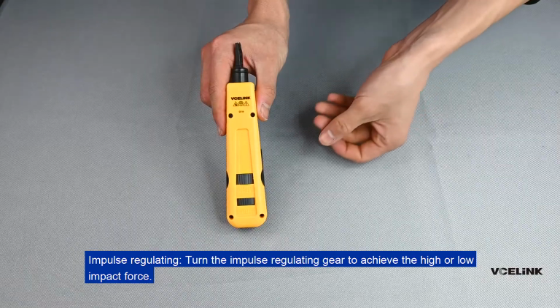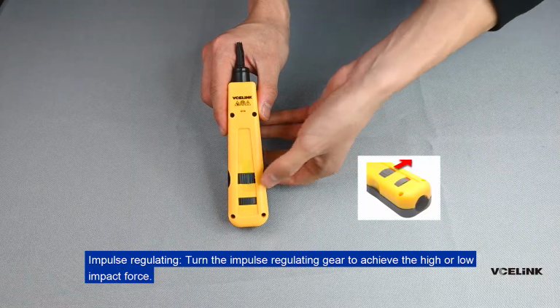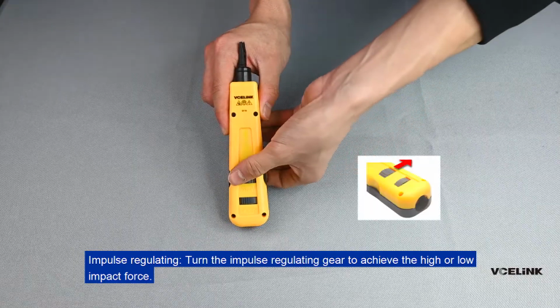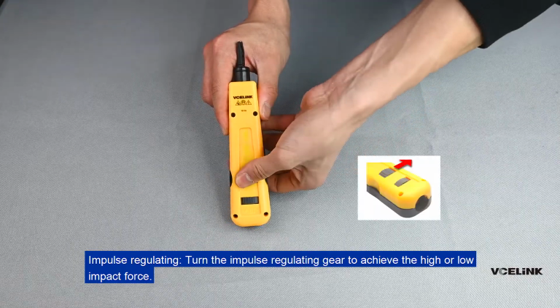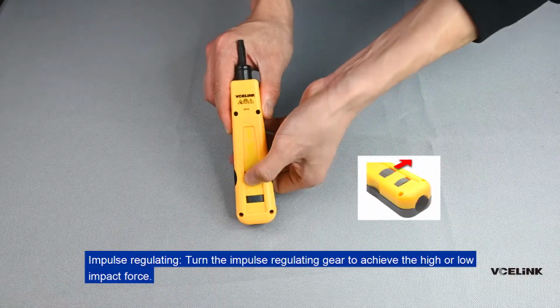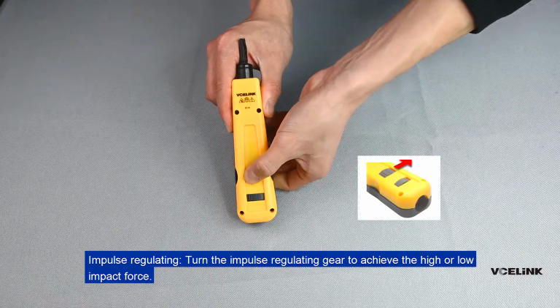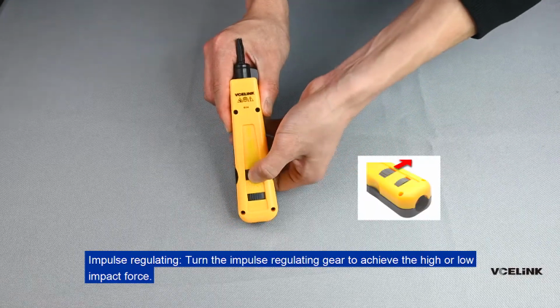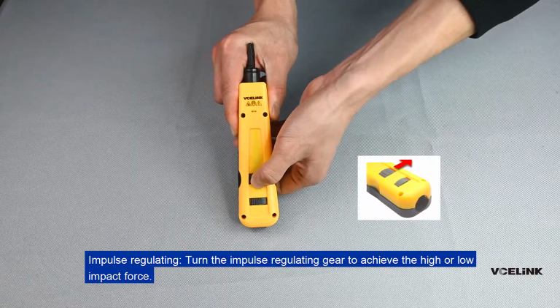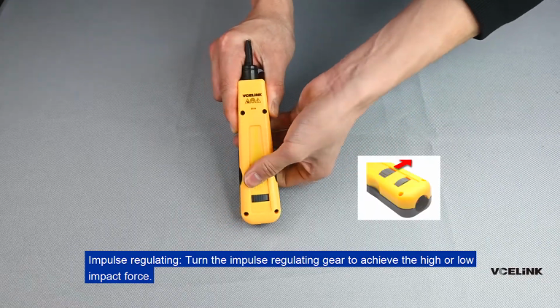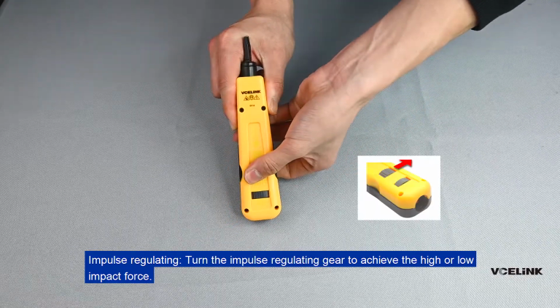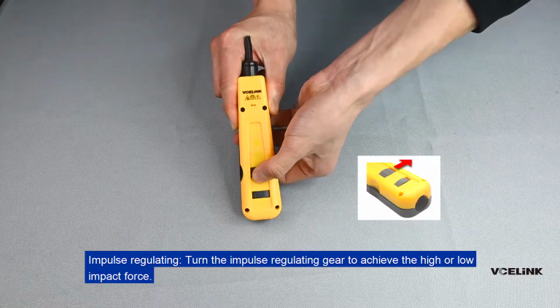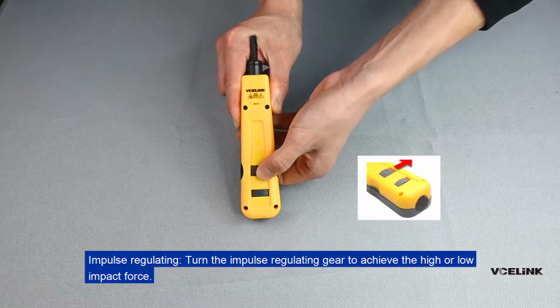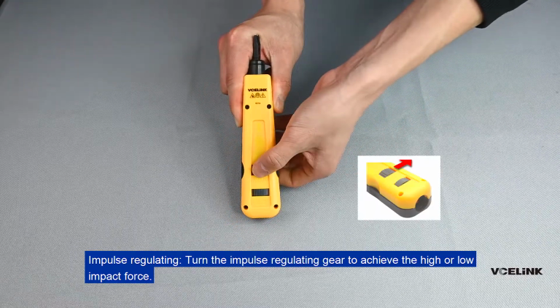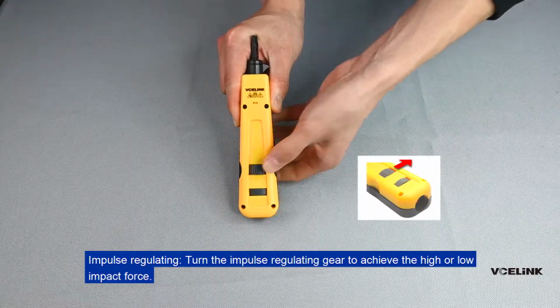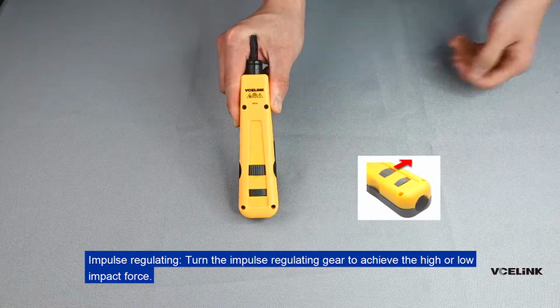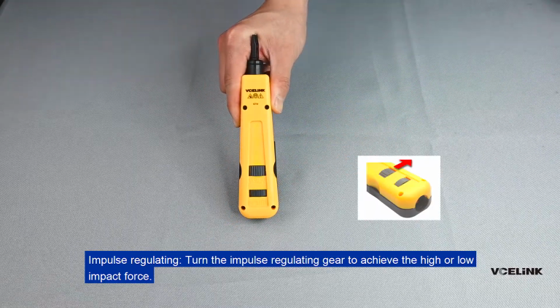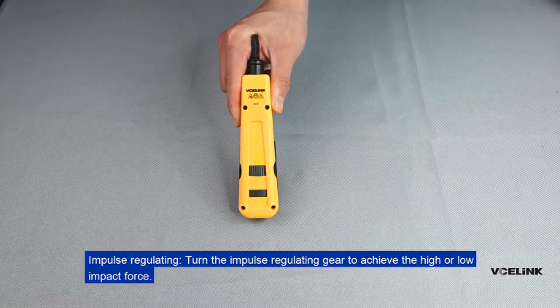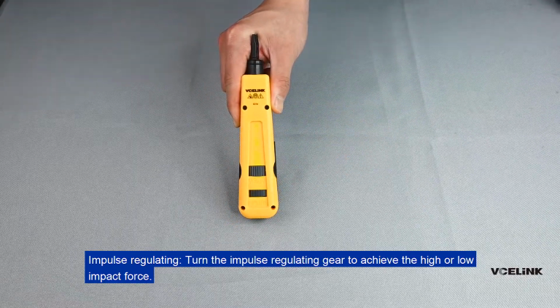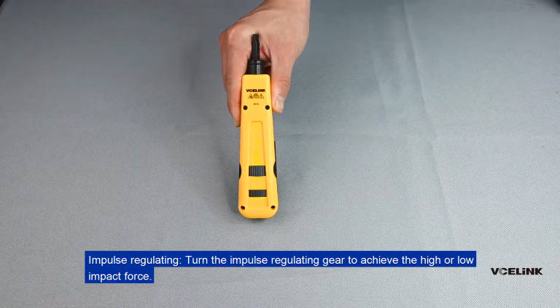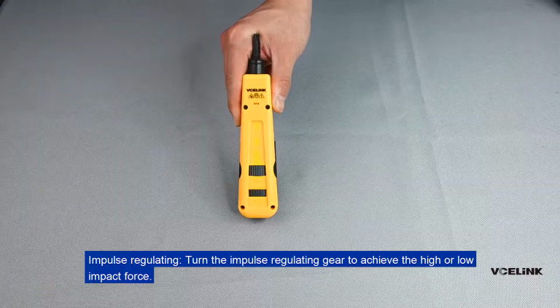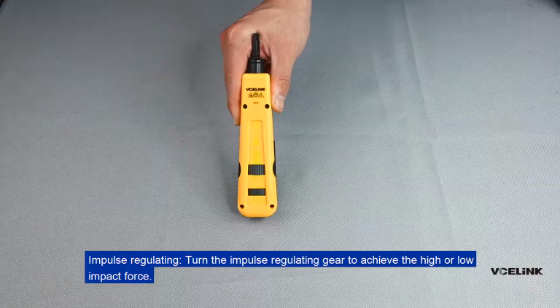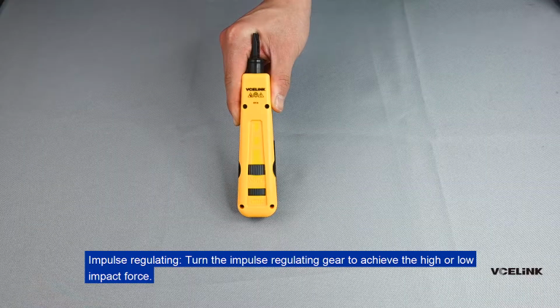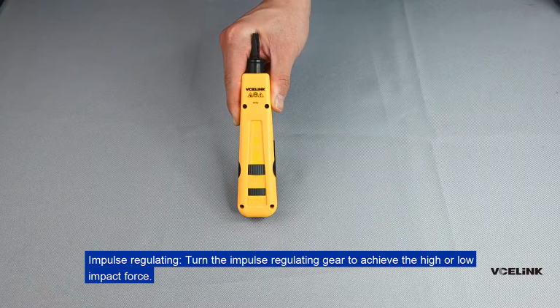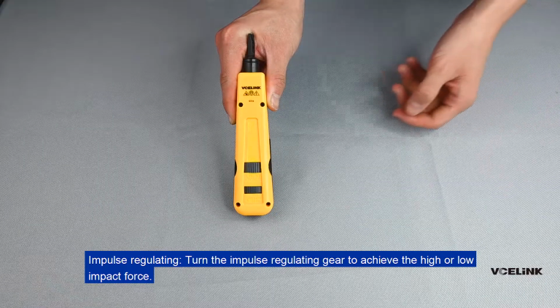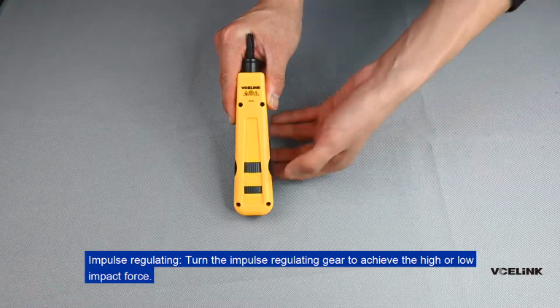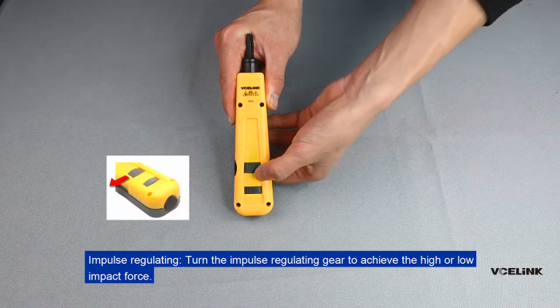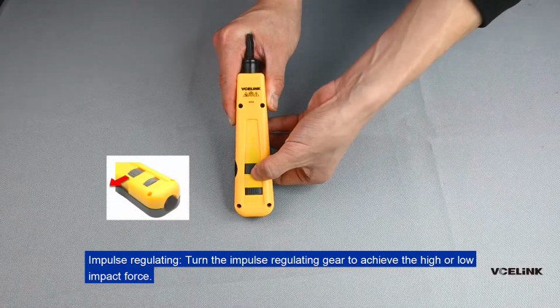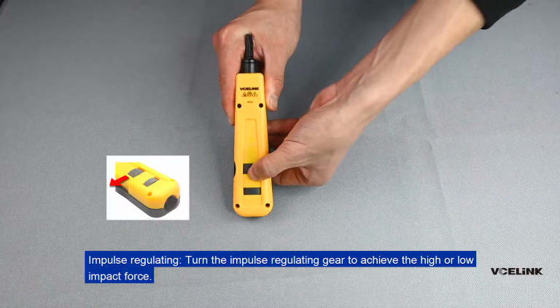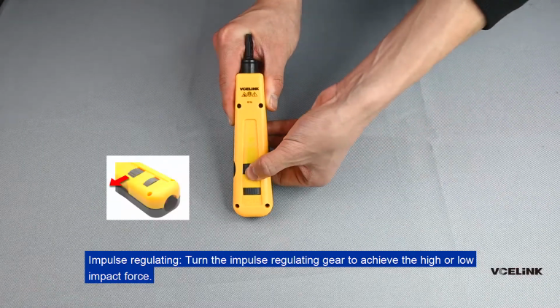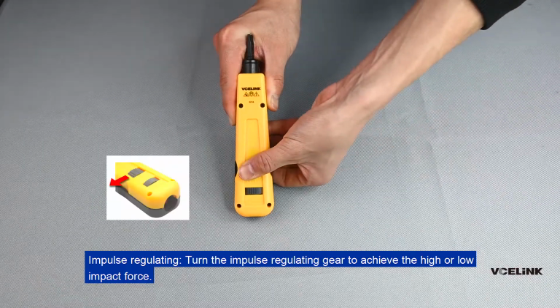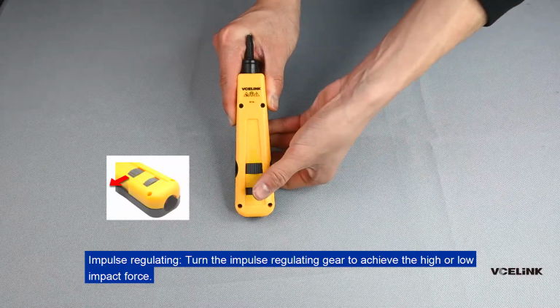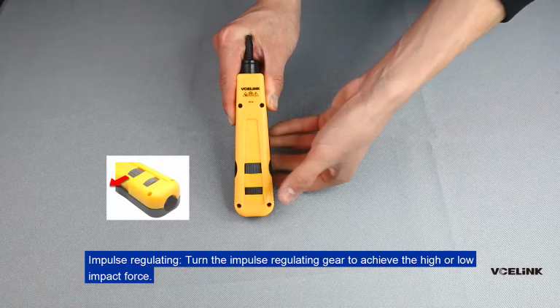And pulse regulating. Turn the impulse regulating gear to achieve the high or low impact force.